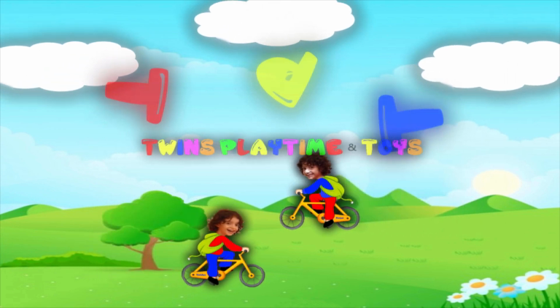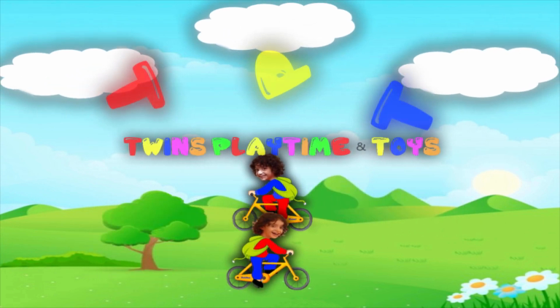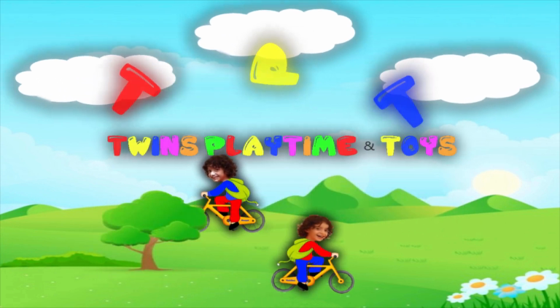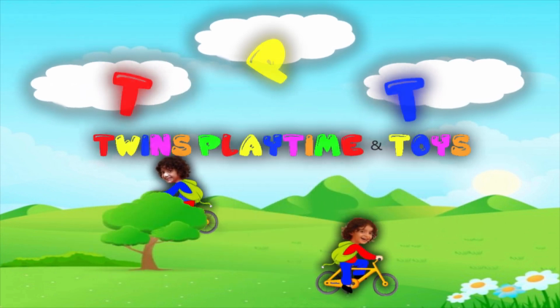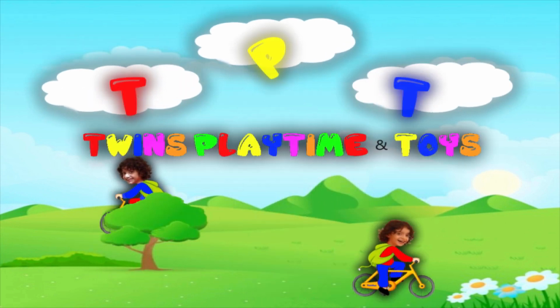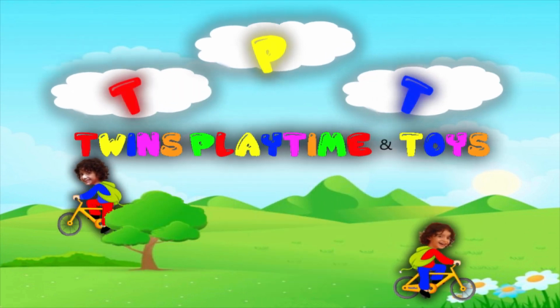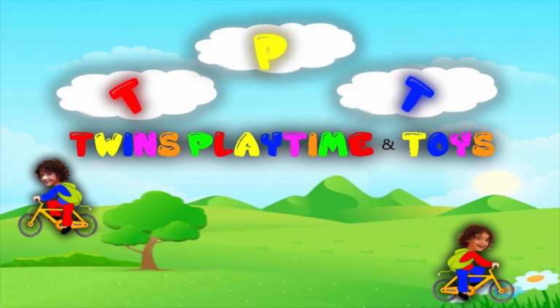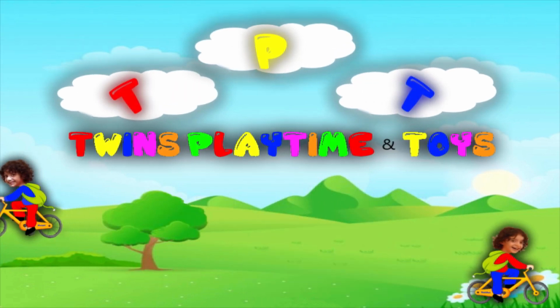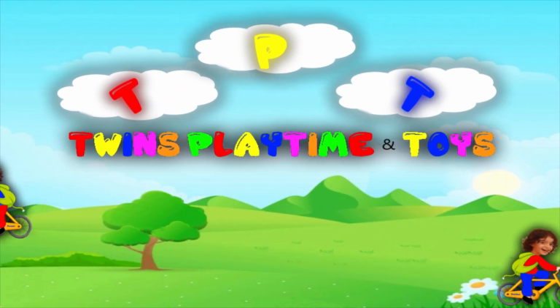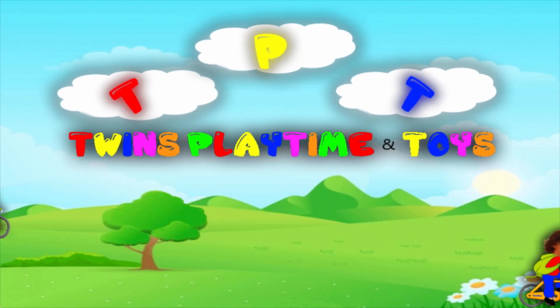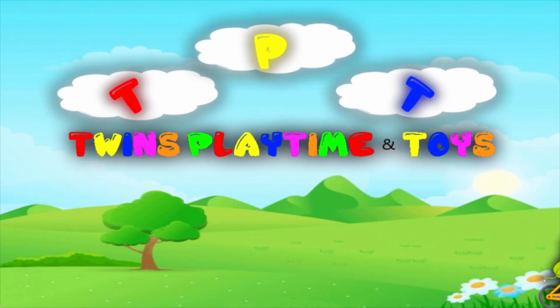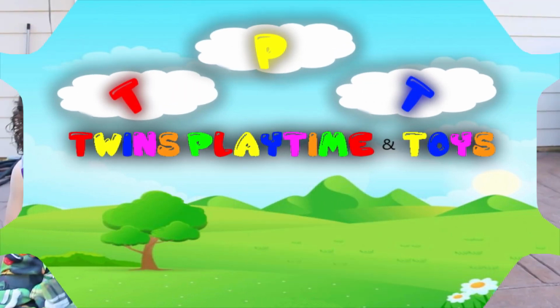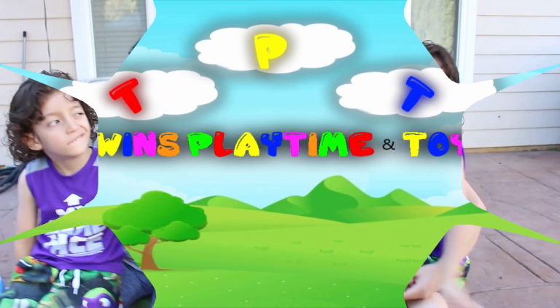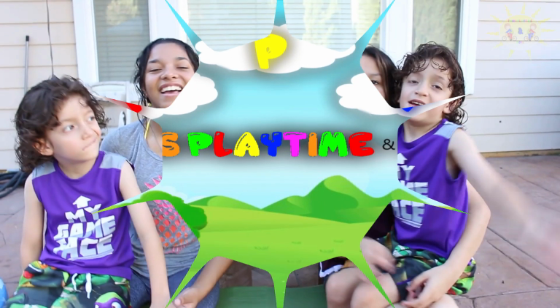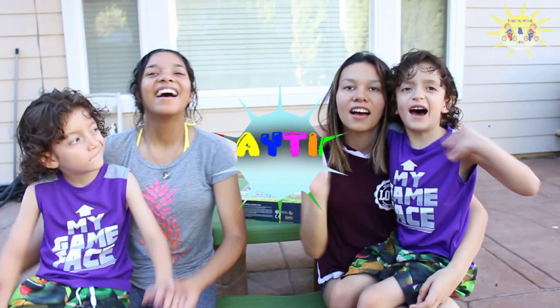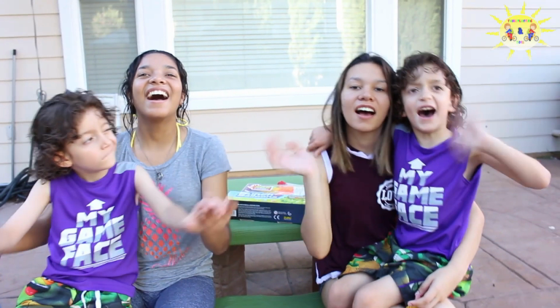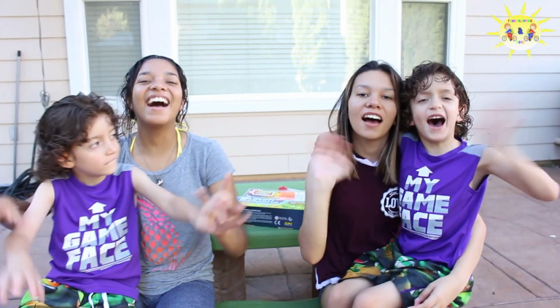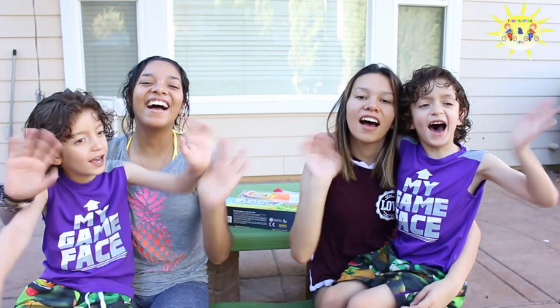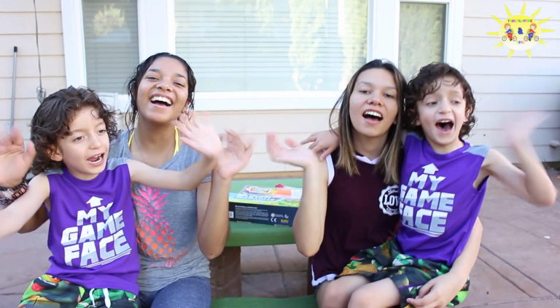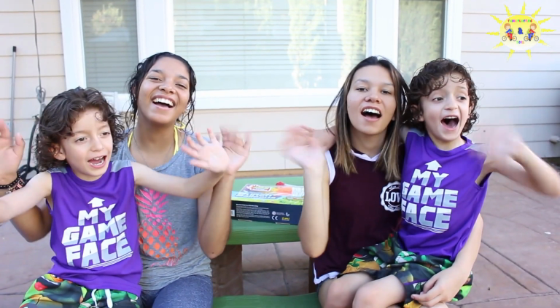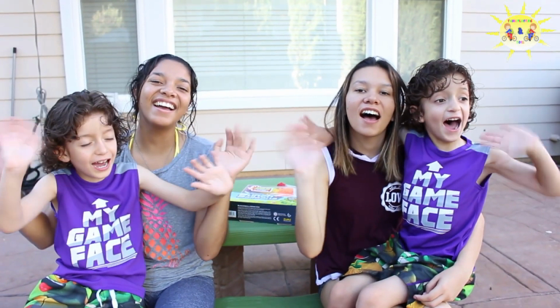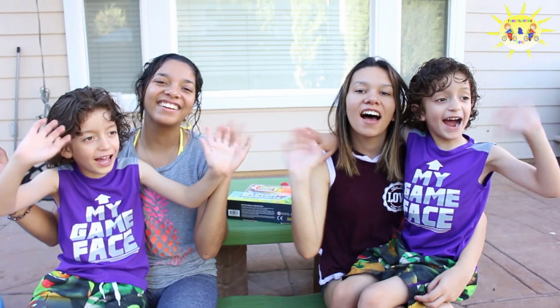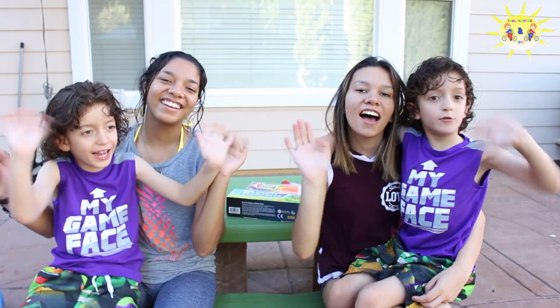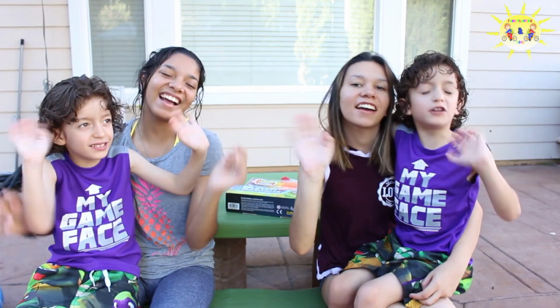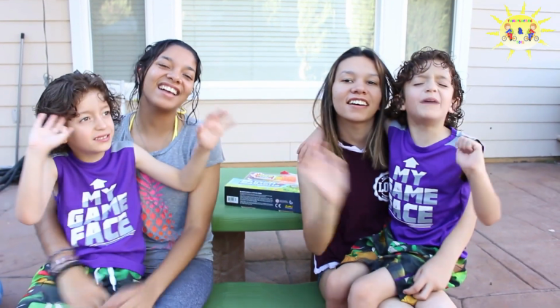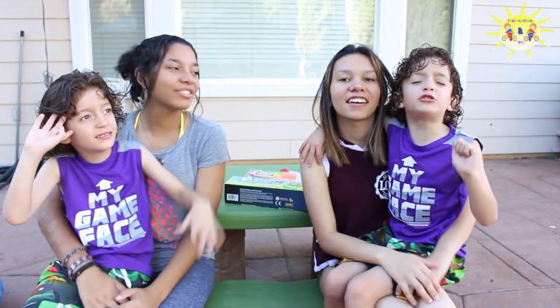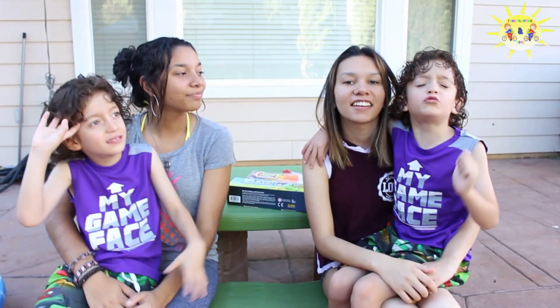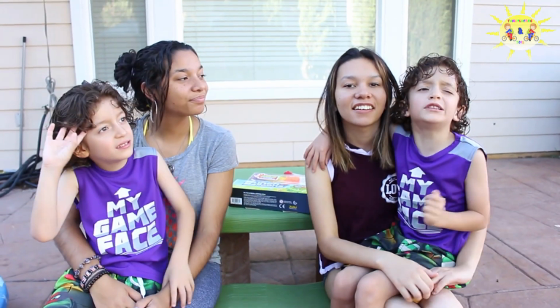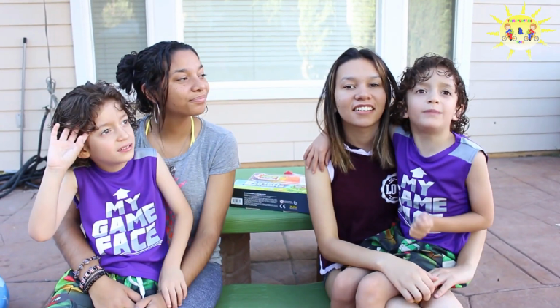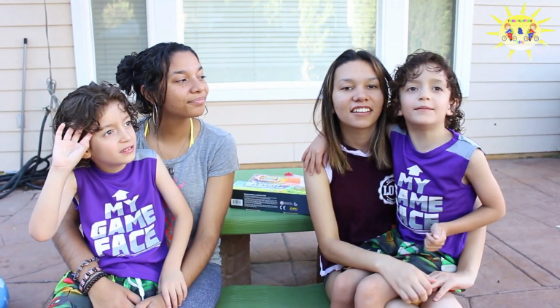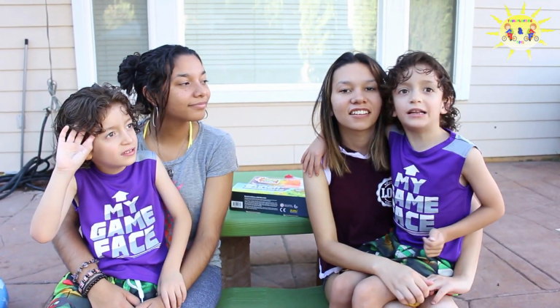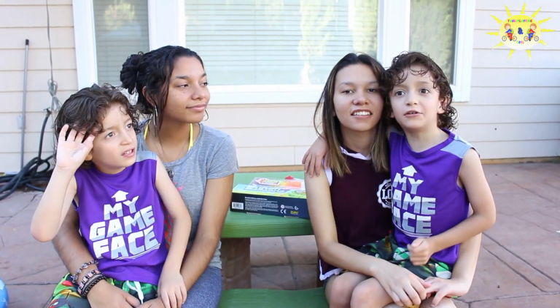Welcome back to Friendship and Toy! Hi guys! Welcome back to Friendship and Toy!